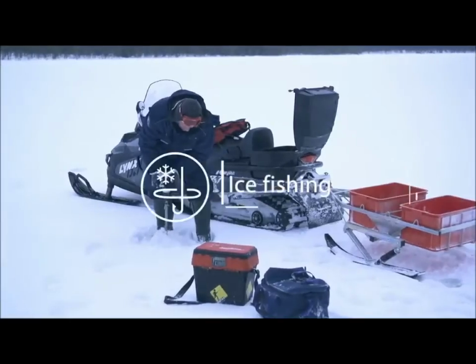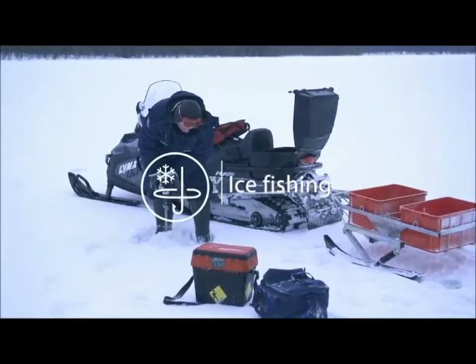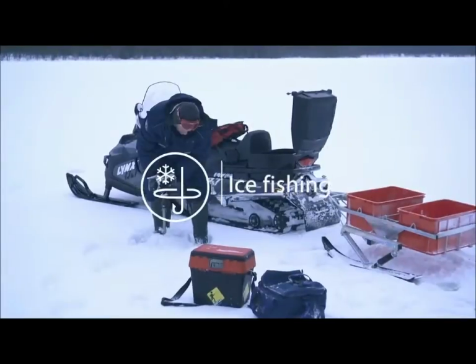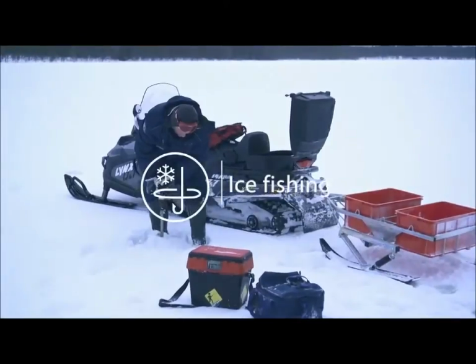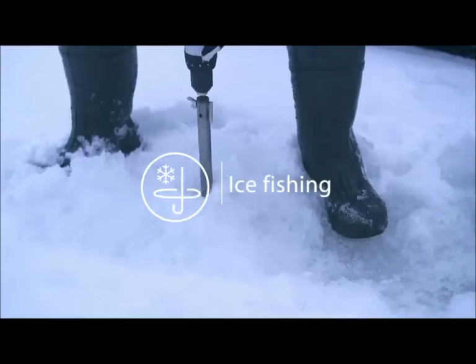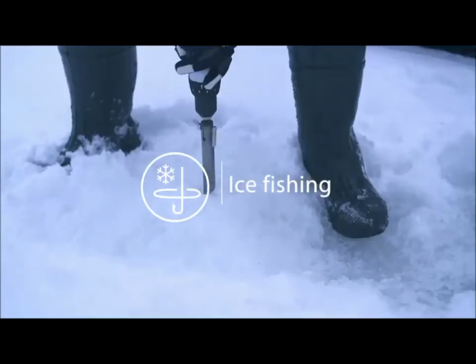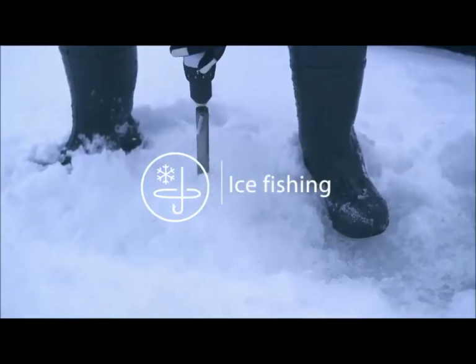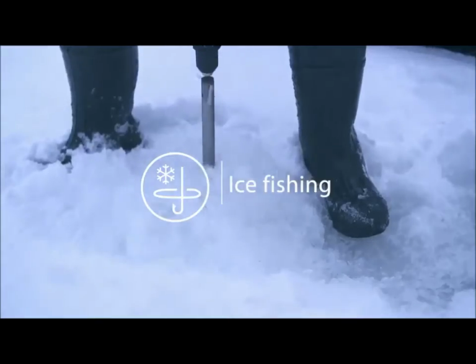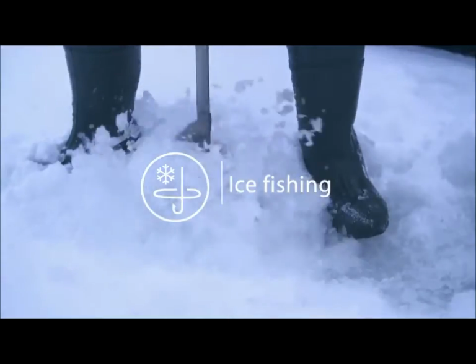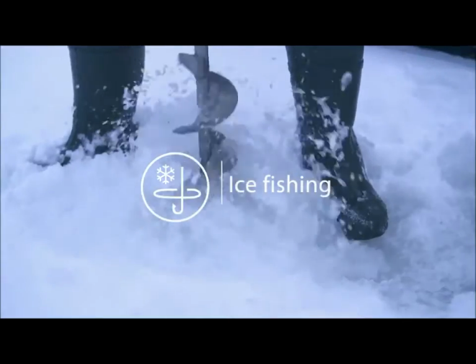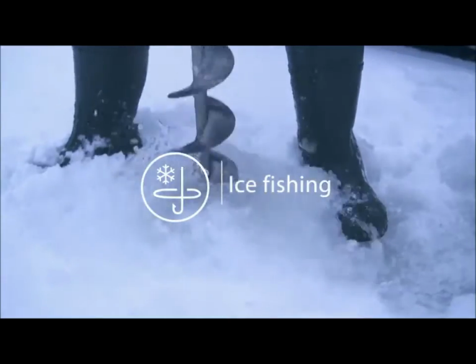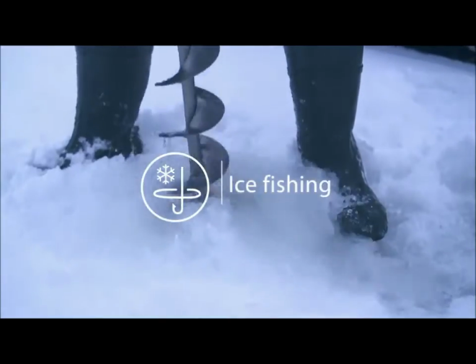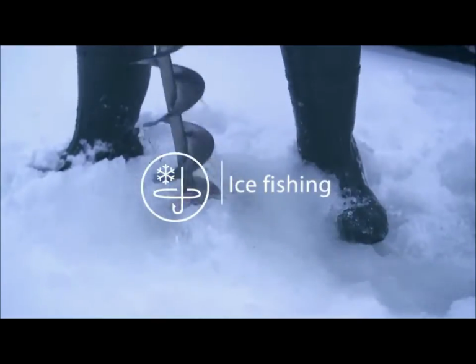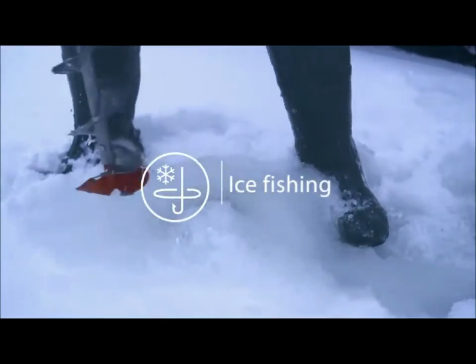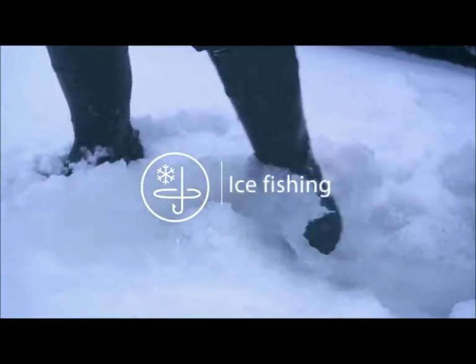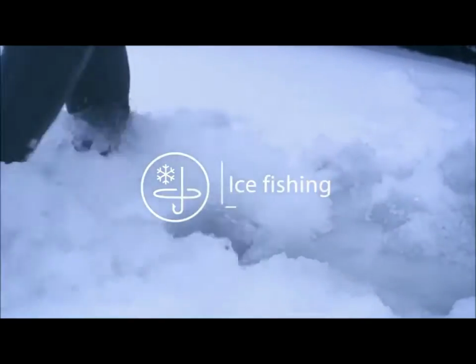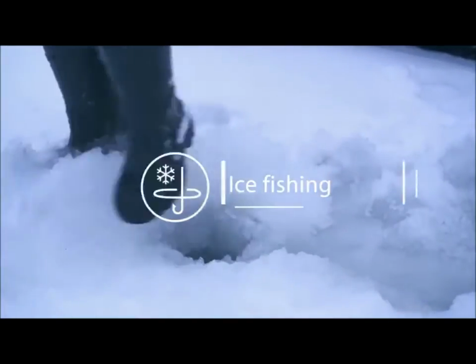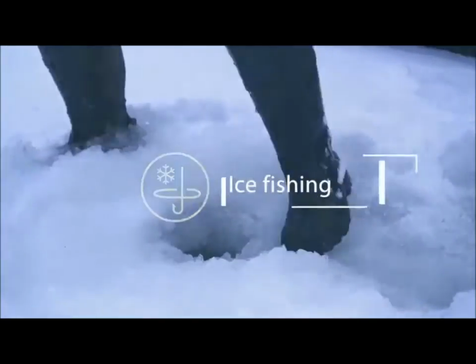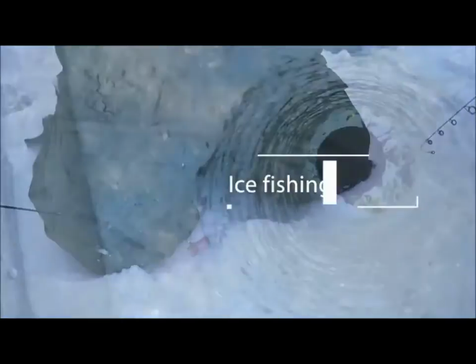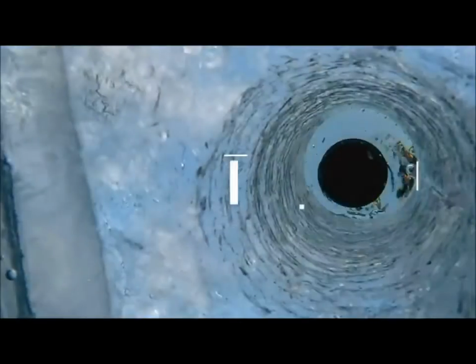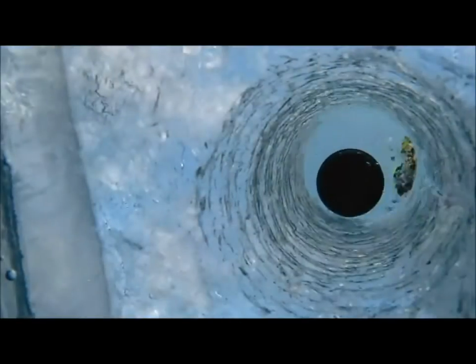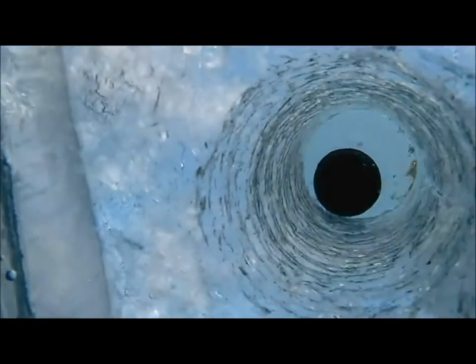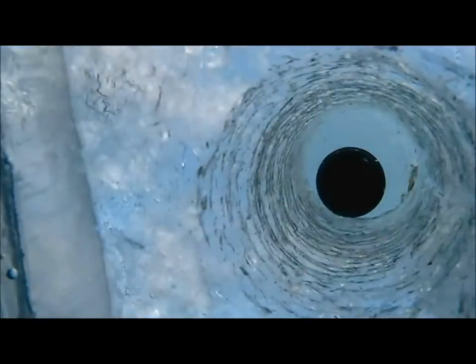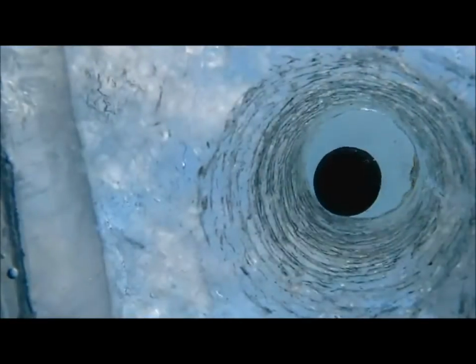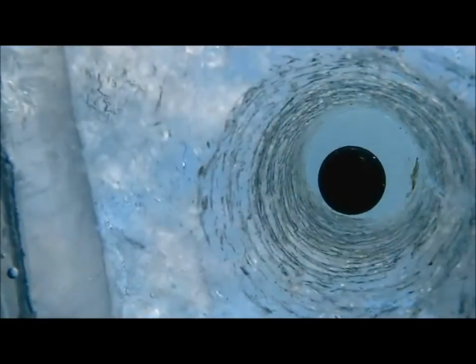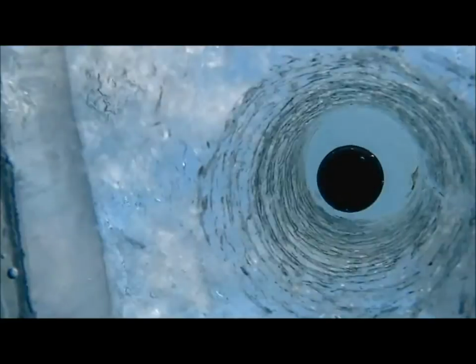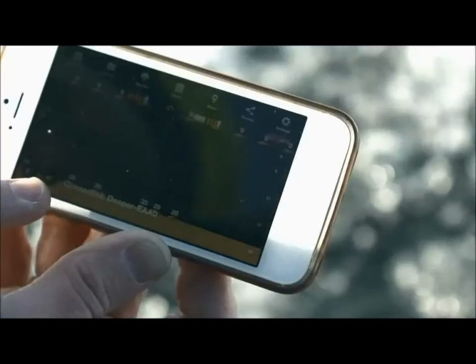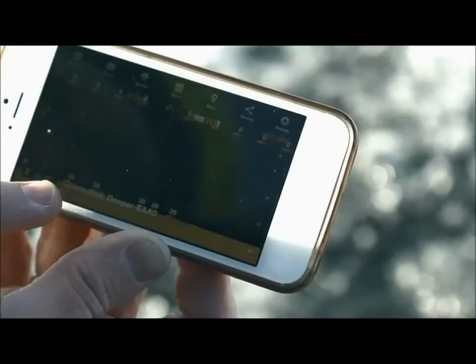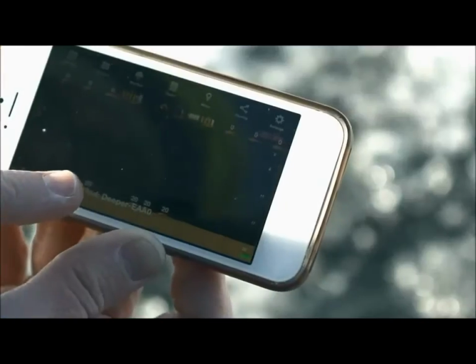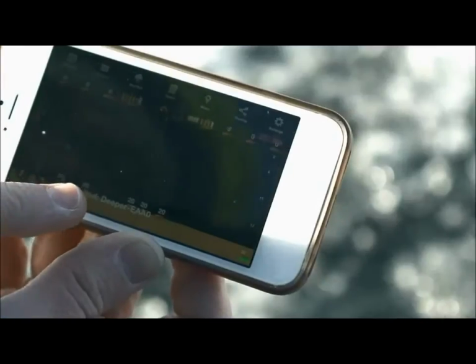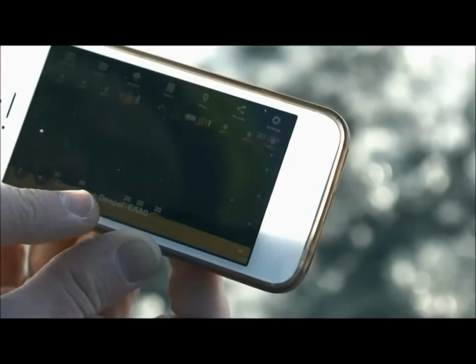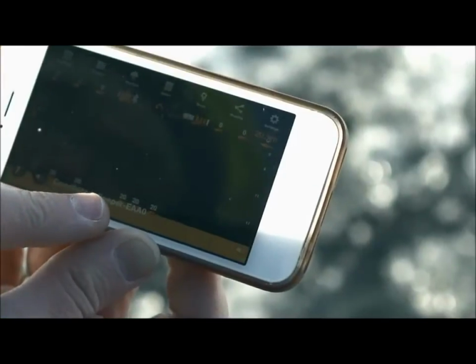For ice fishing, drill a hole in the ice, drop Deeper into the water and launch the application.